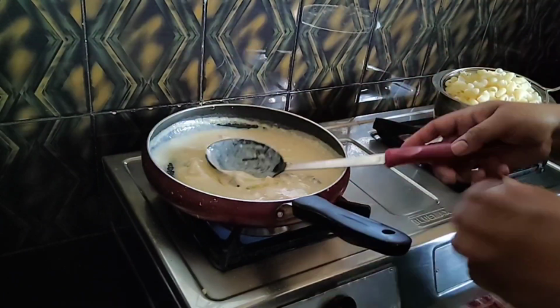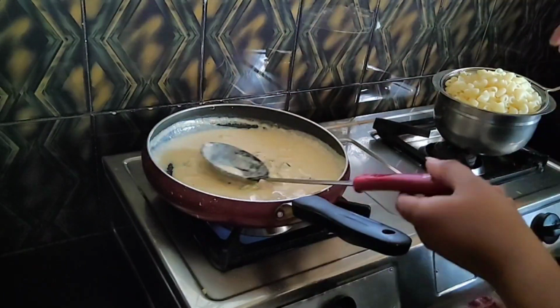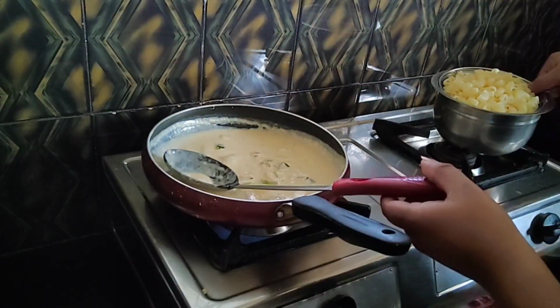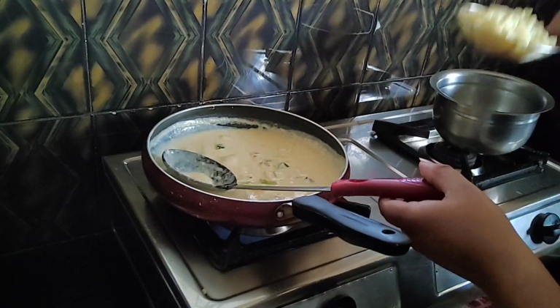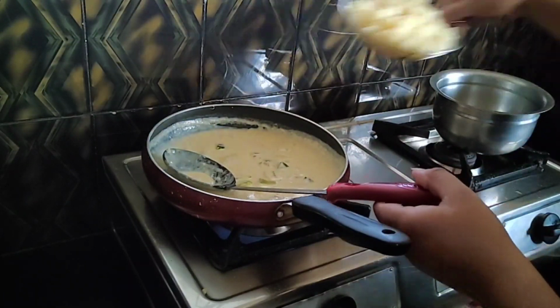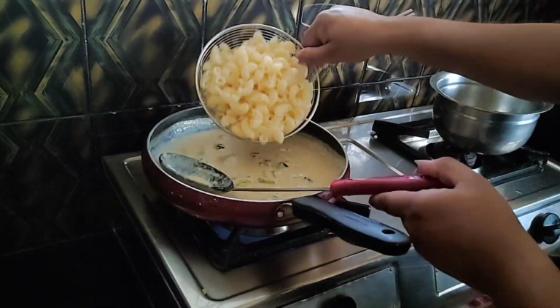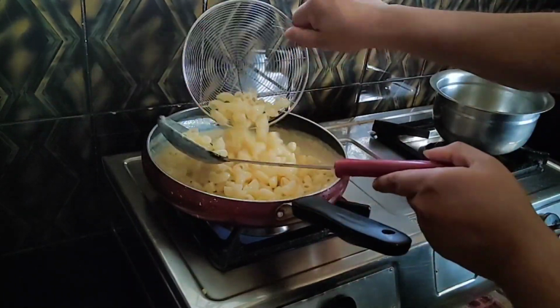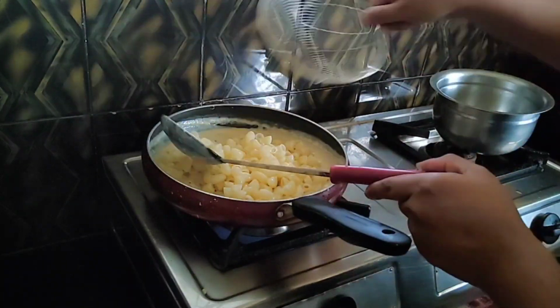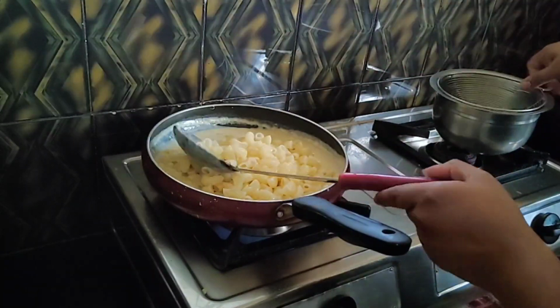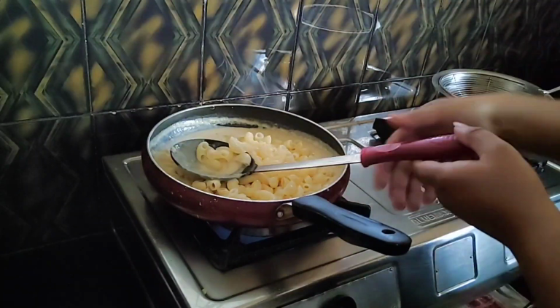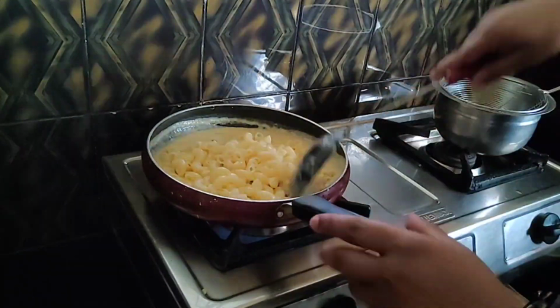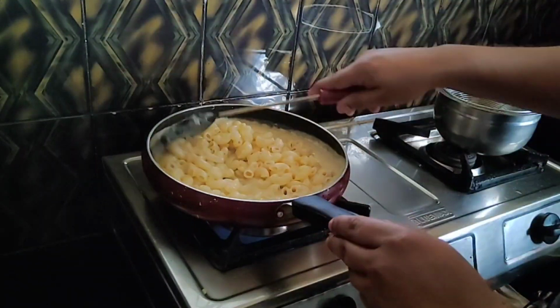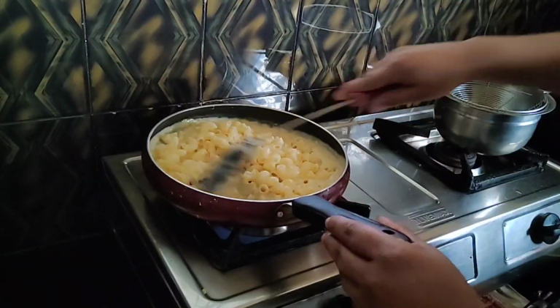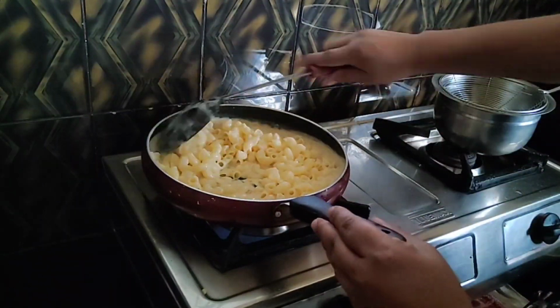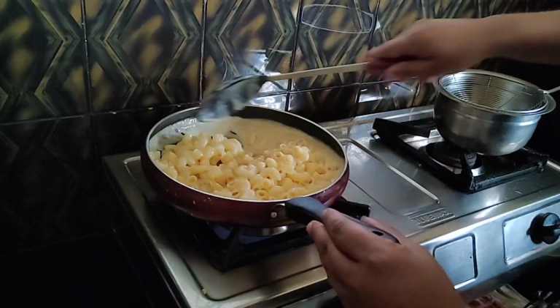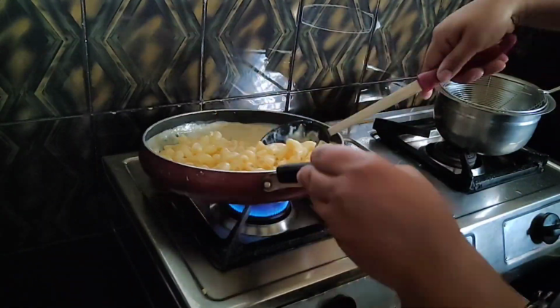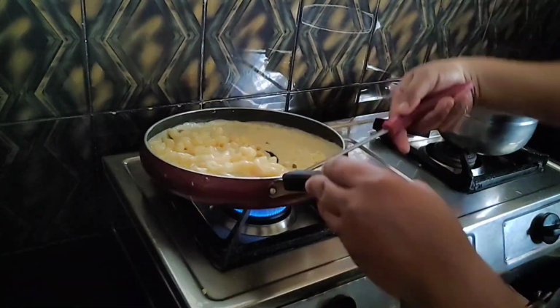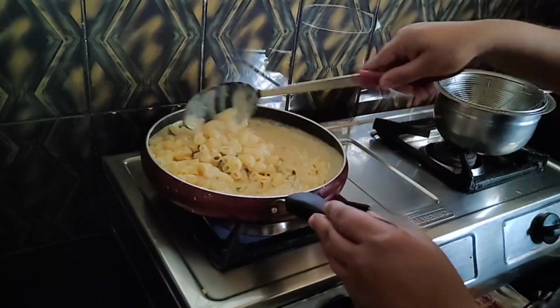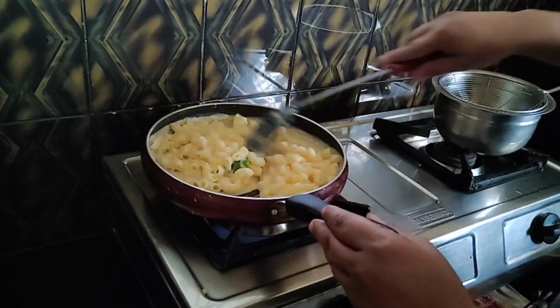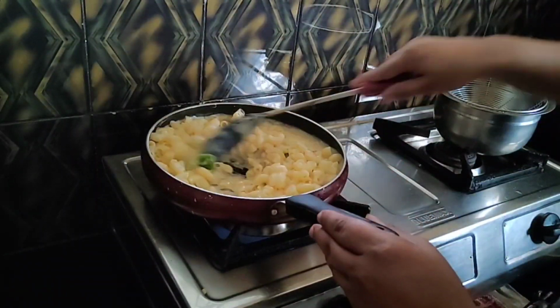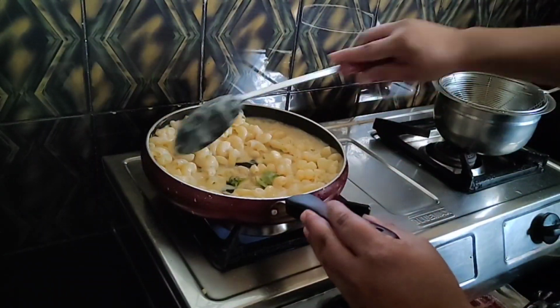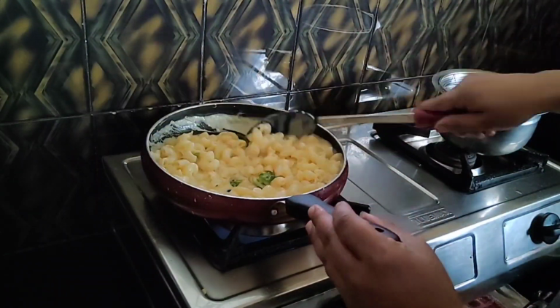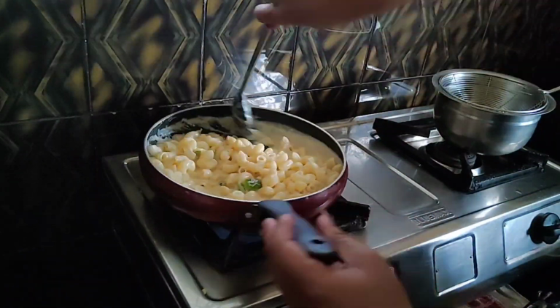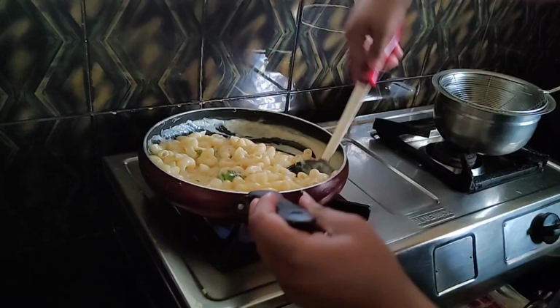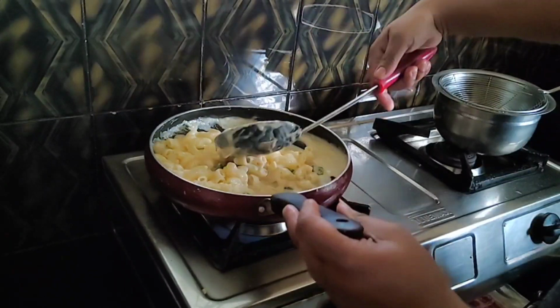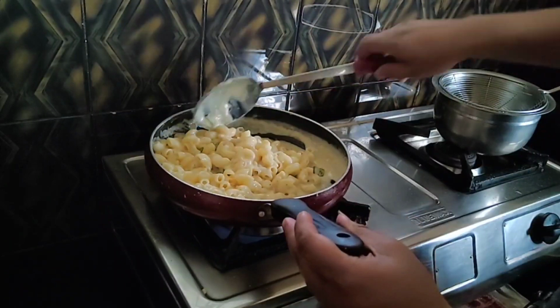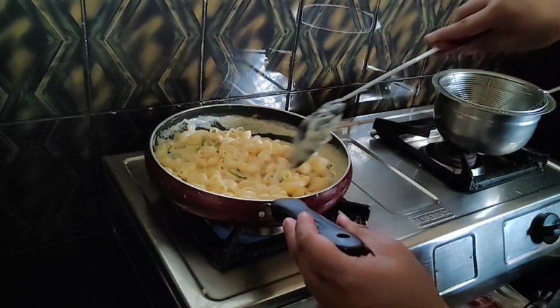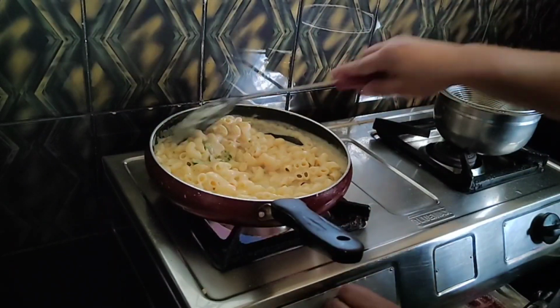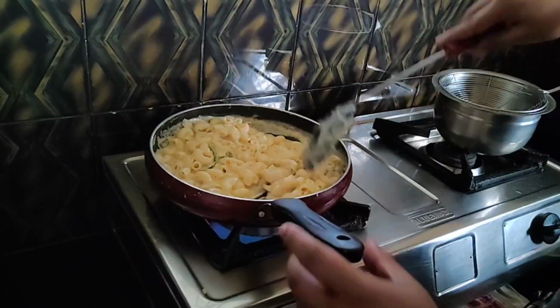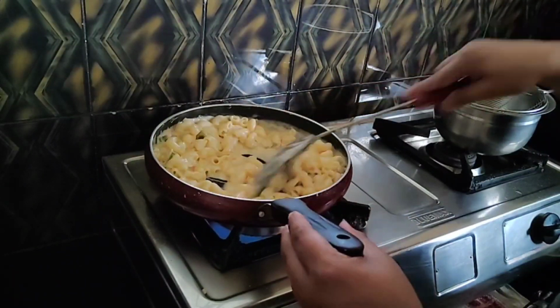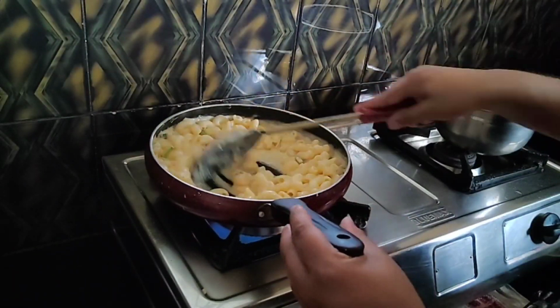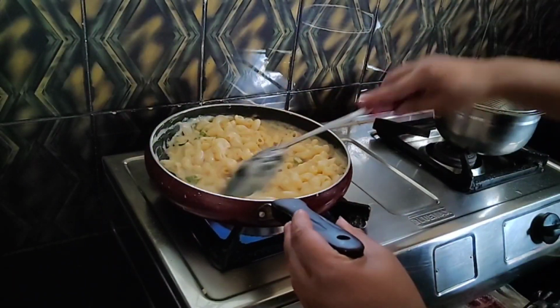Now the pasta will be cooked together with the white sauce.